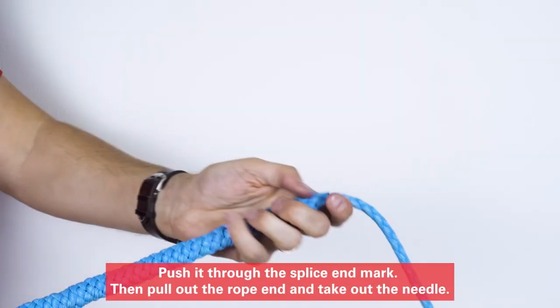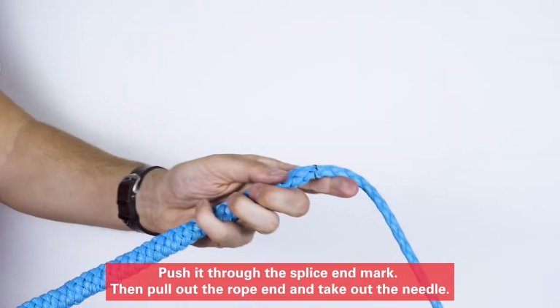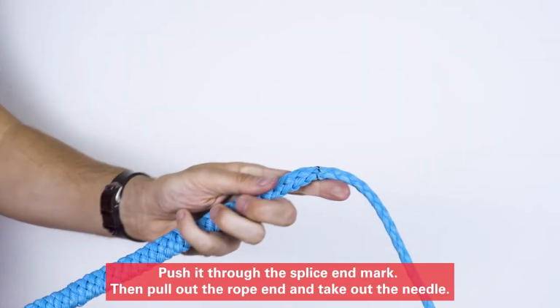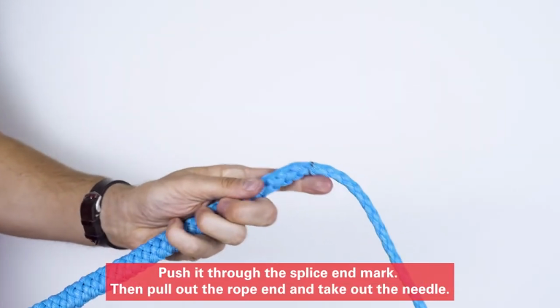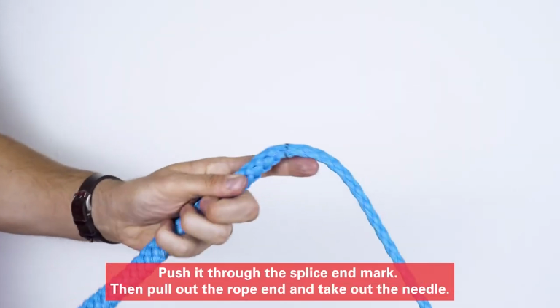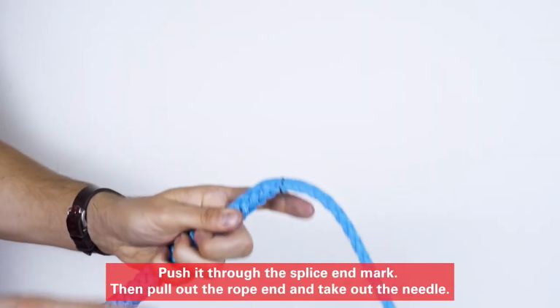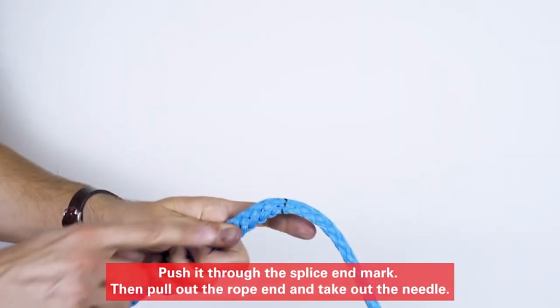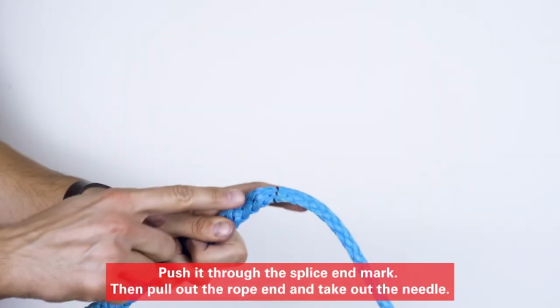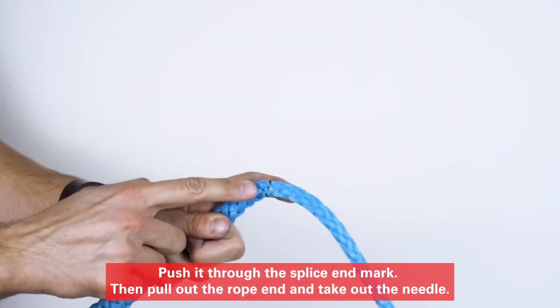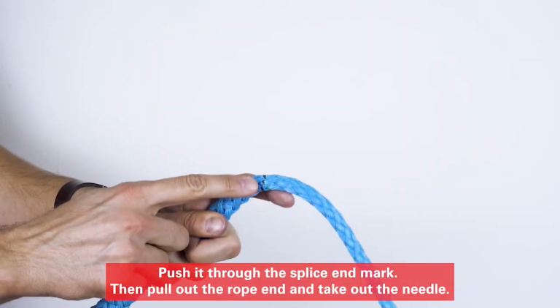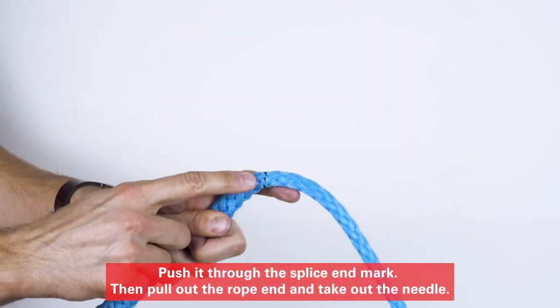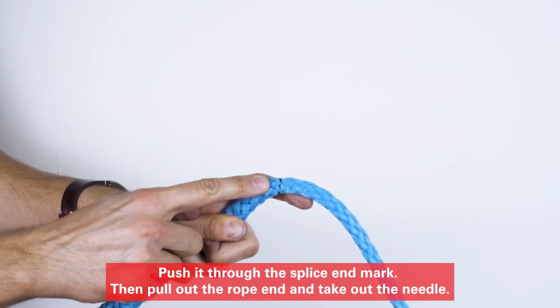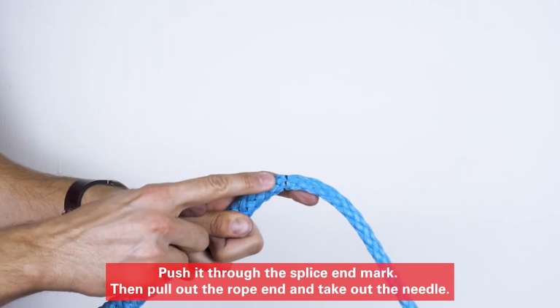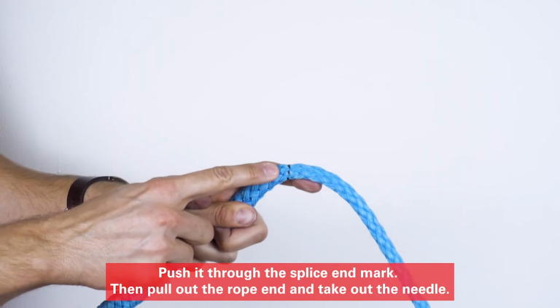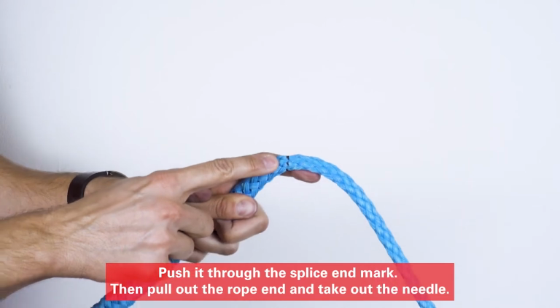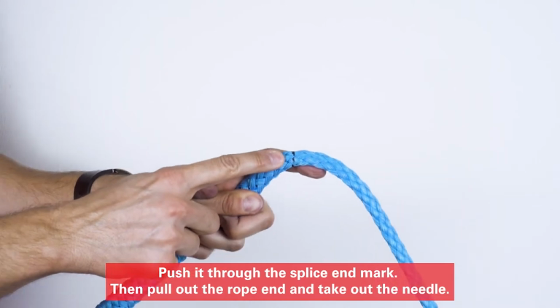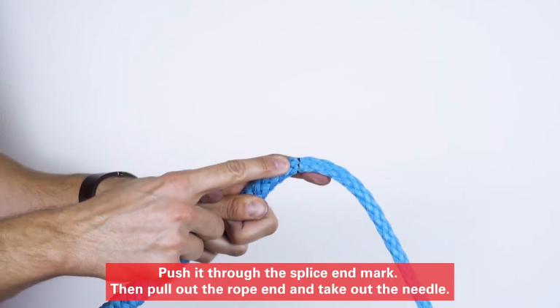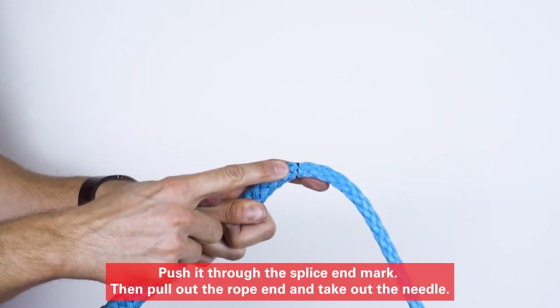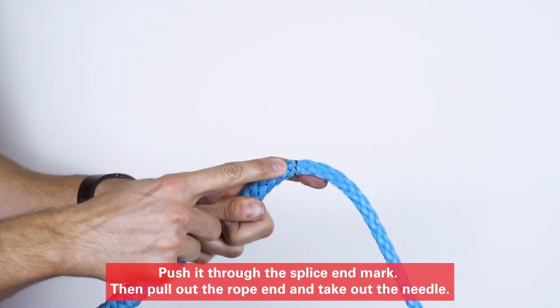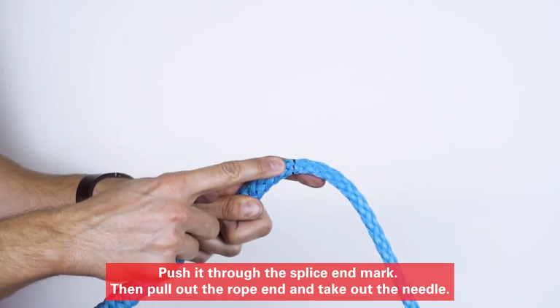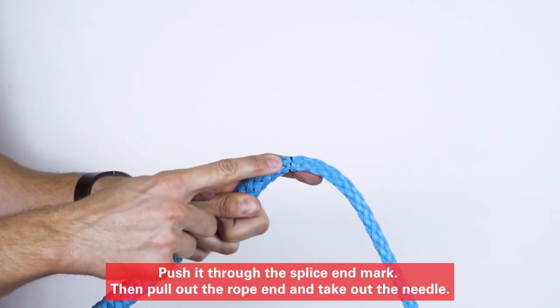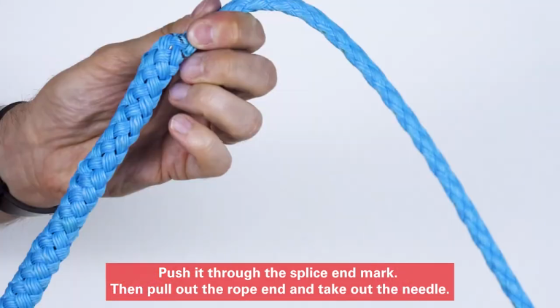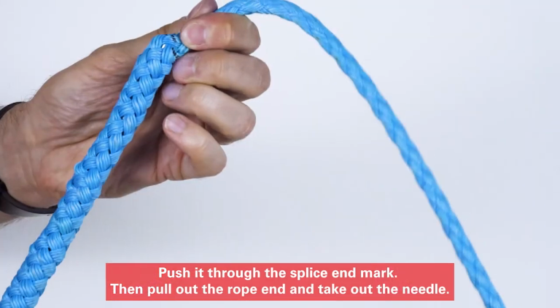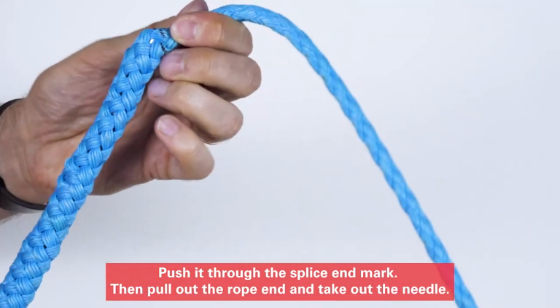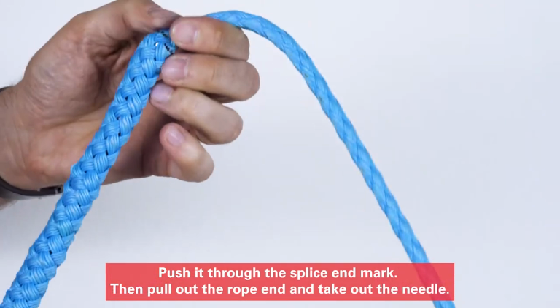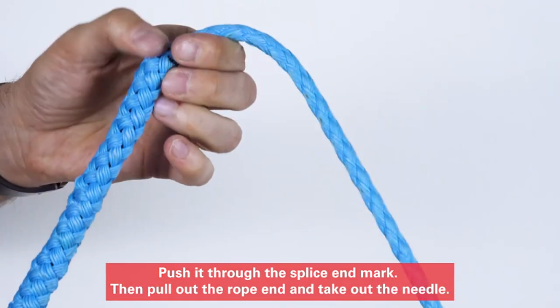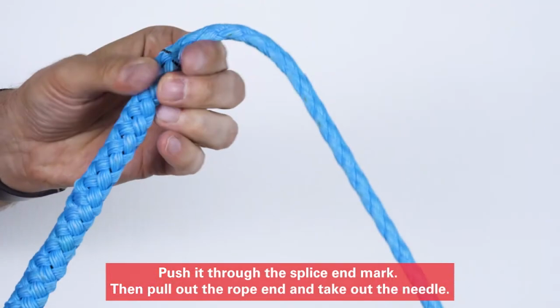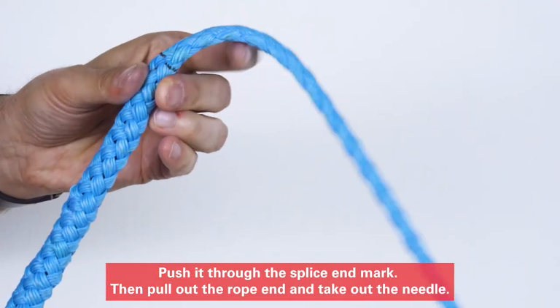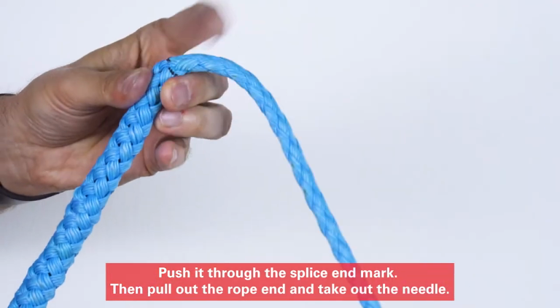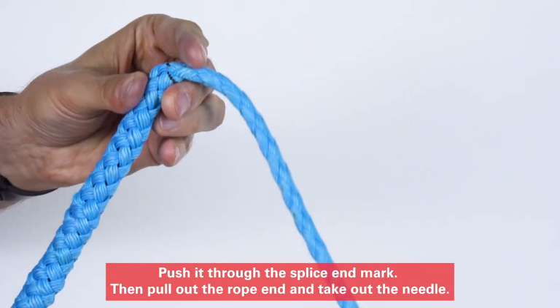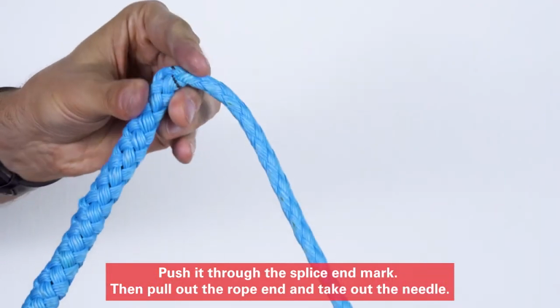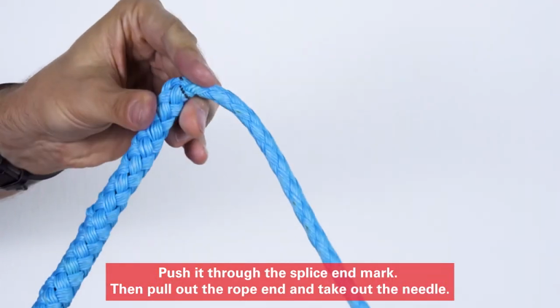Push it through the splice end mark. Then pull out the rope end and take out the needle.